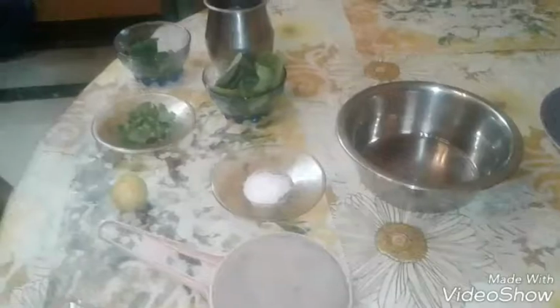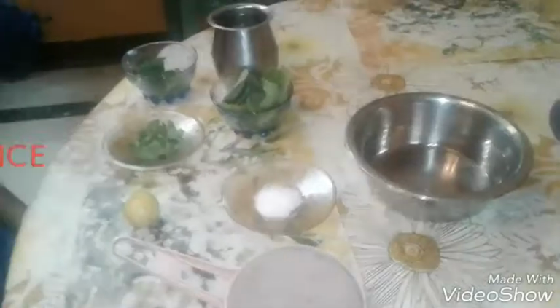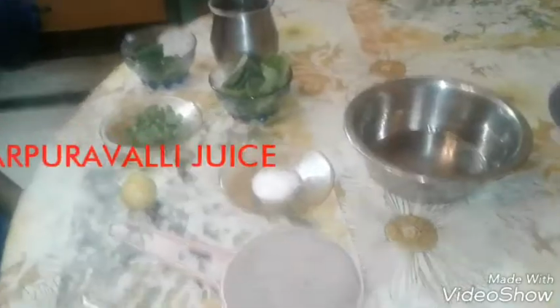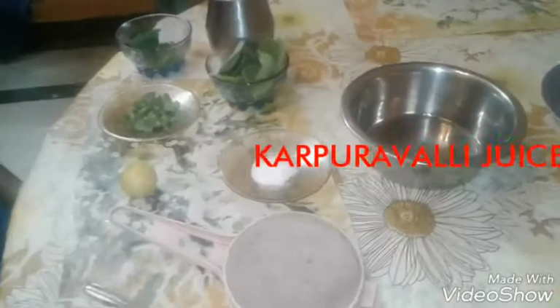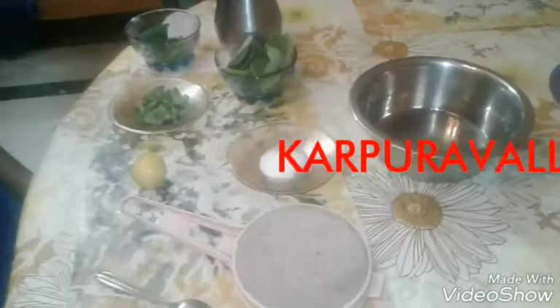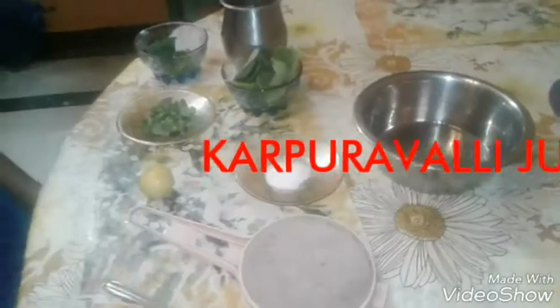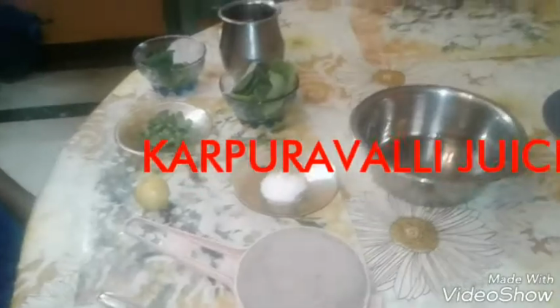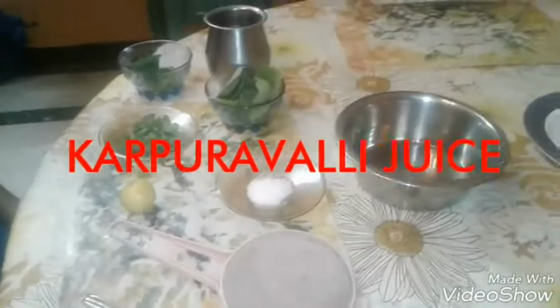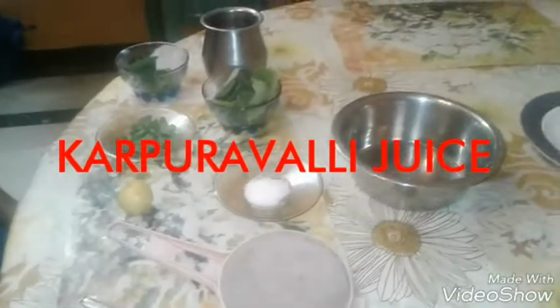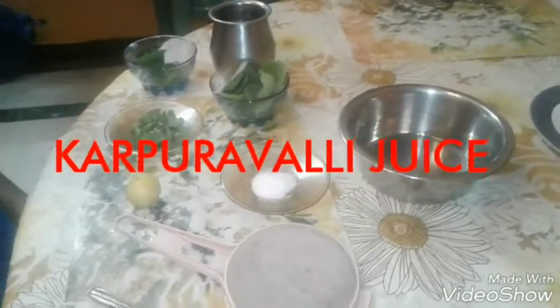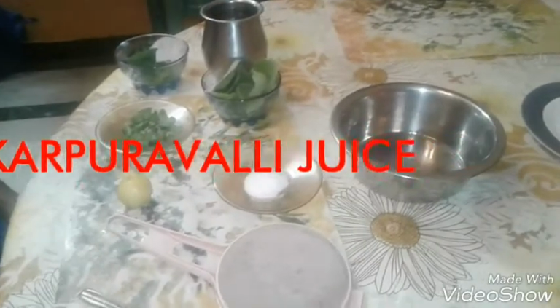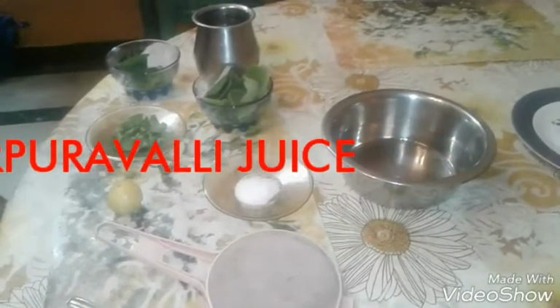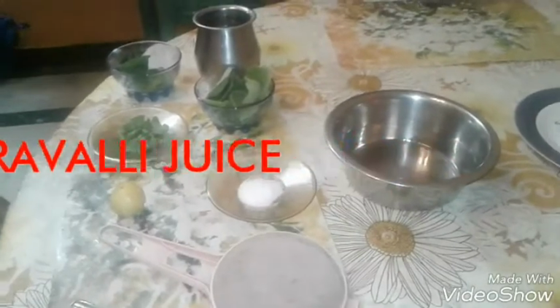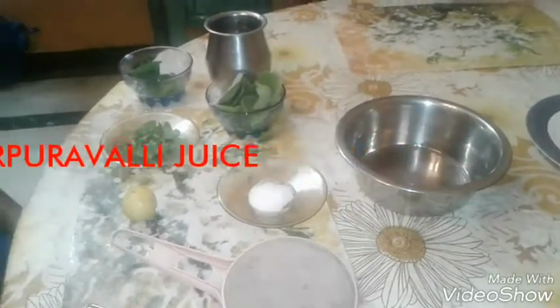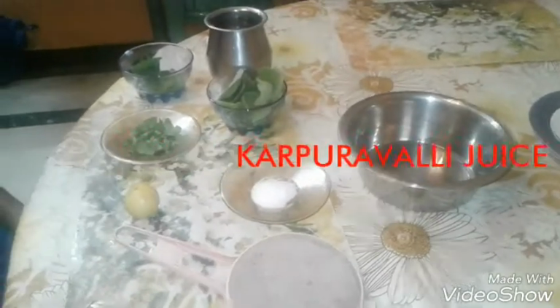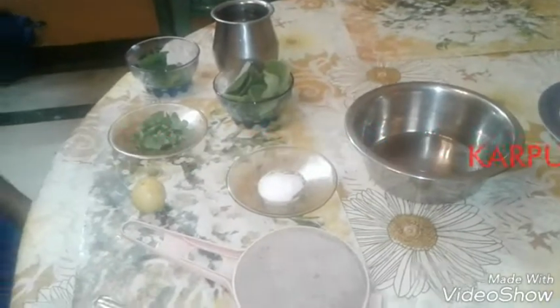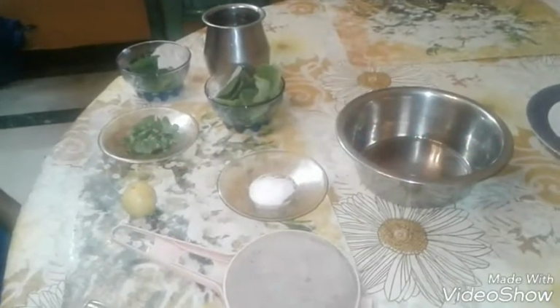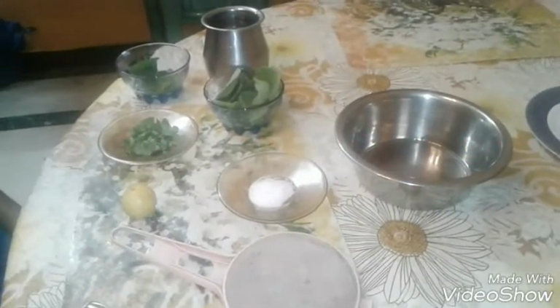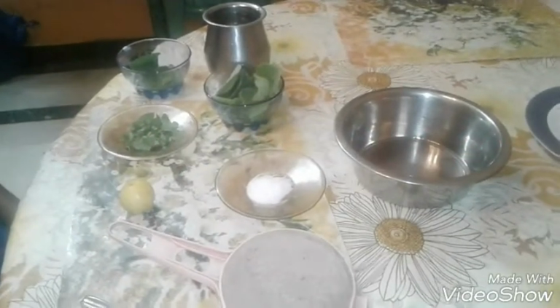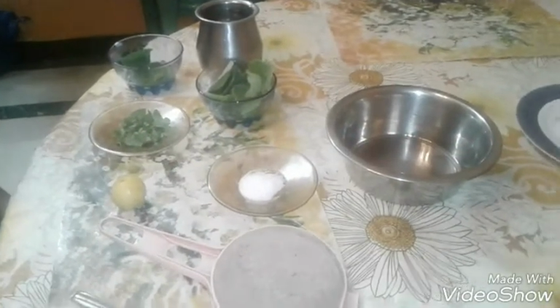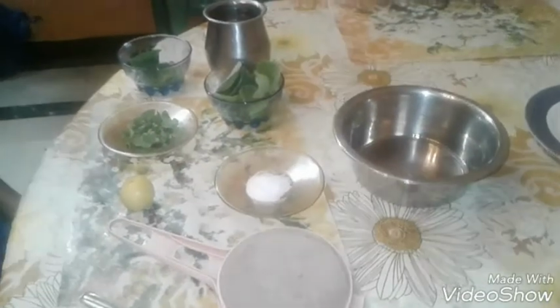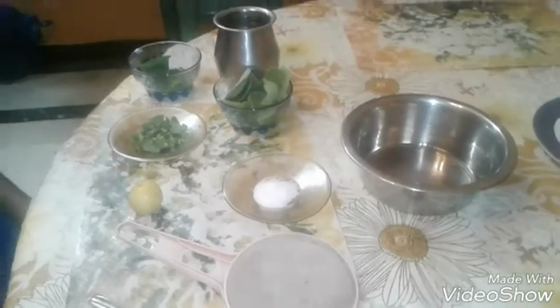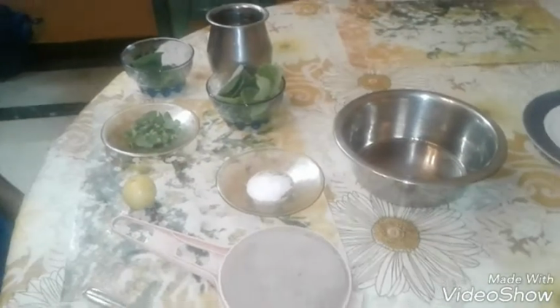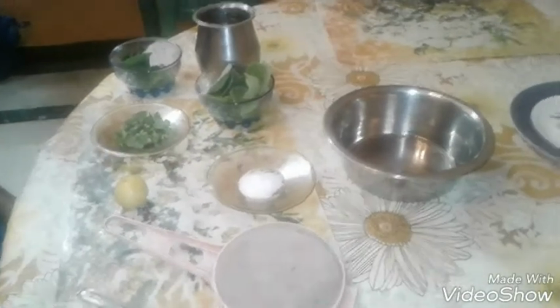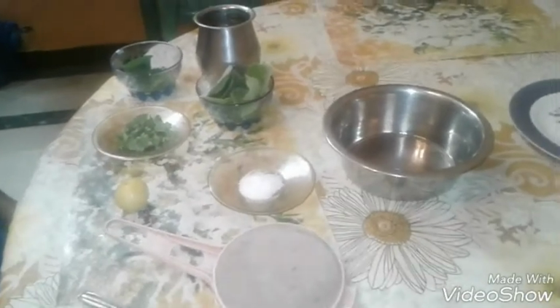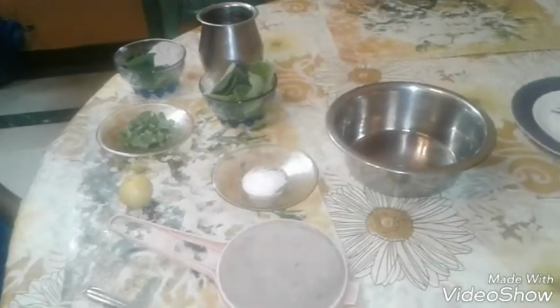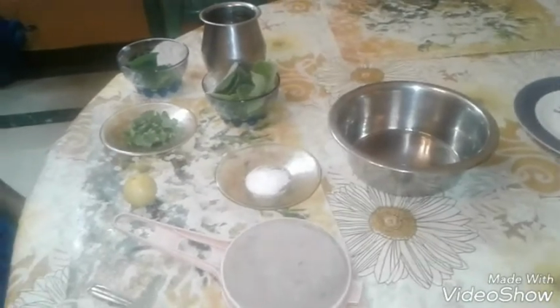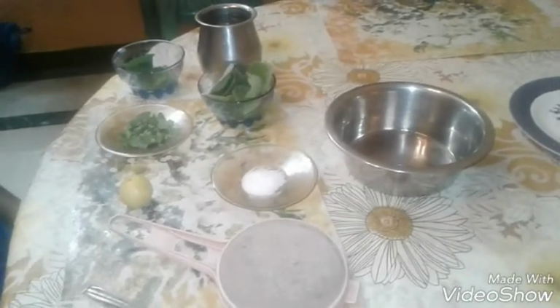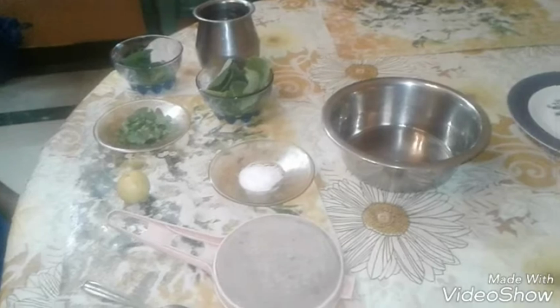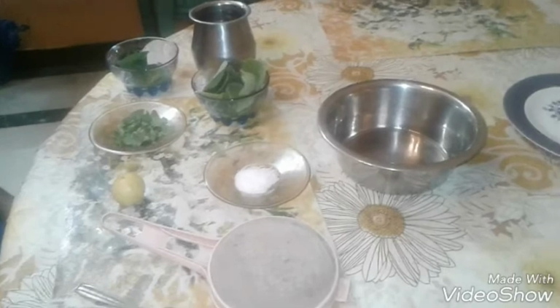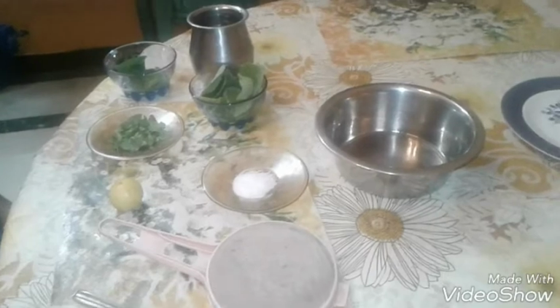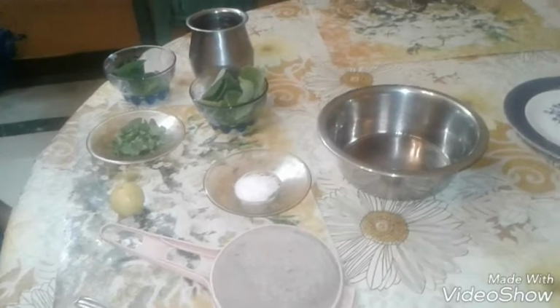Hey viewers, today we are going to make the Karpuravalli juice. Let us see what ingredients we need.